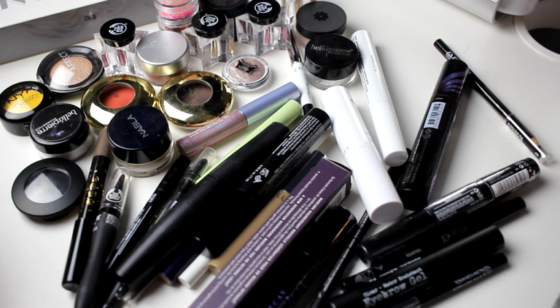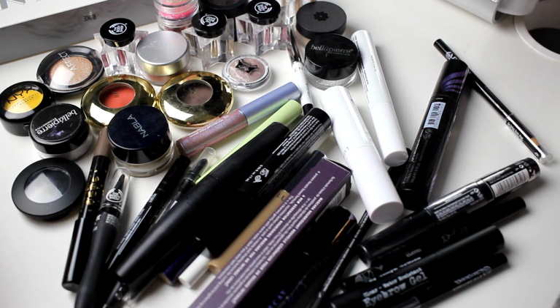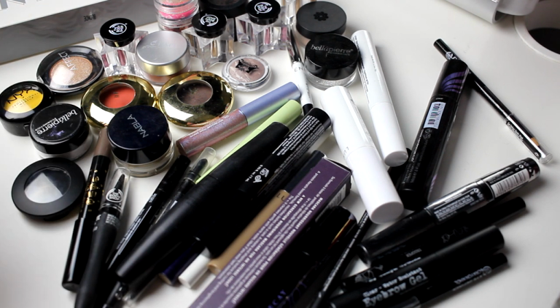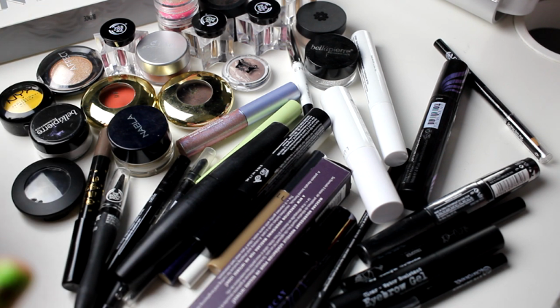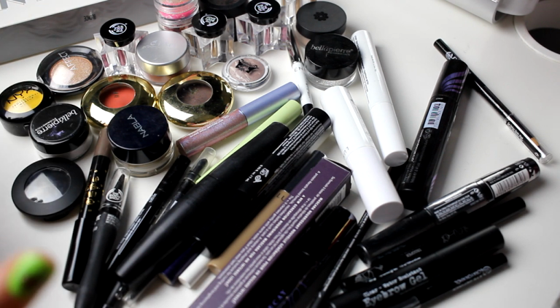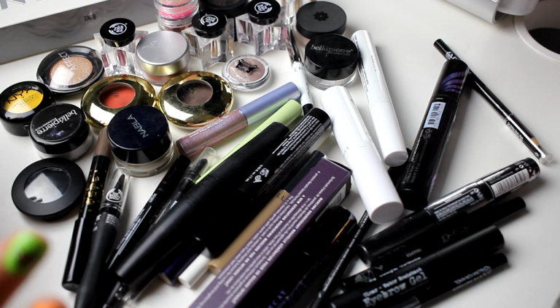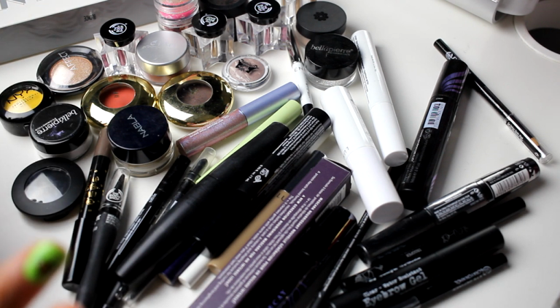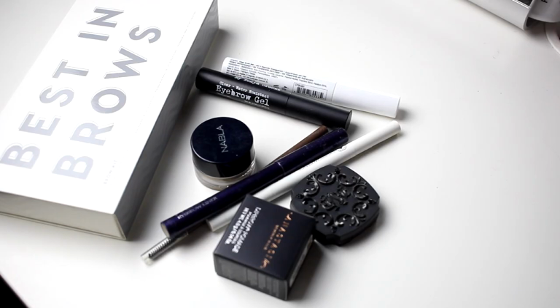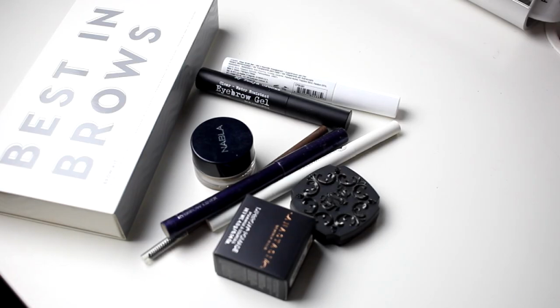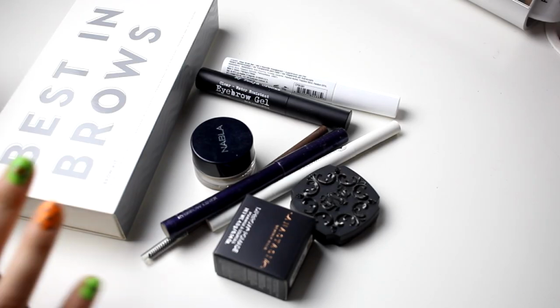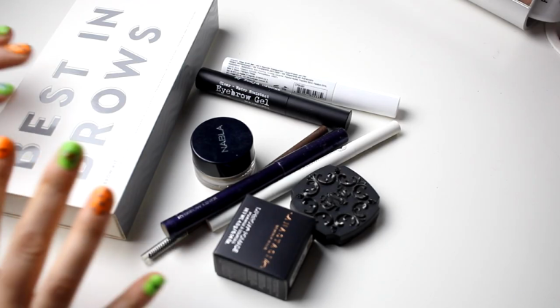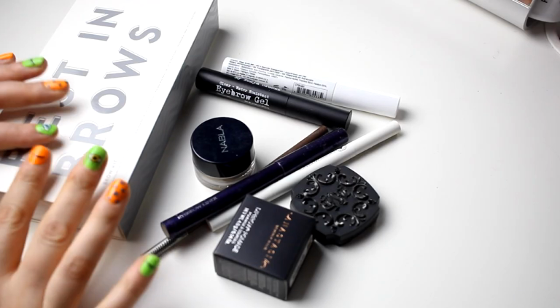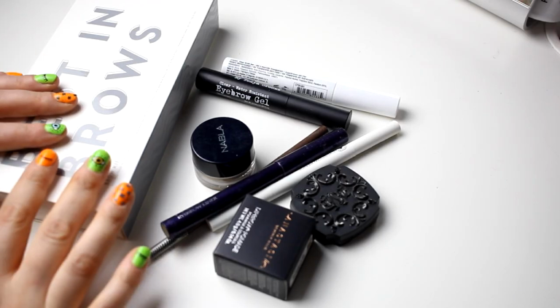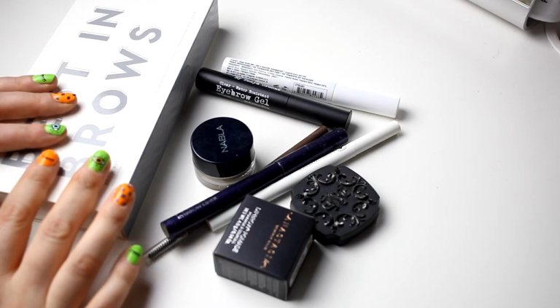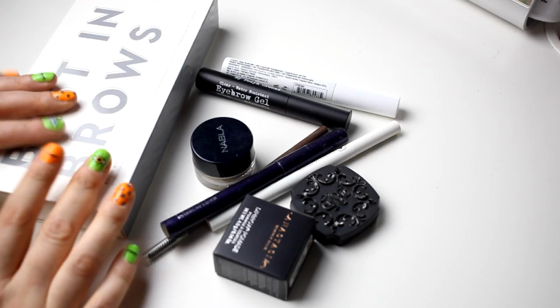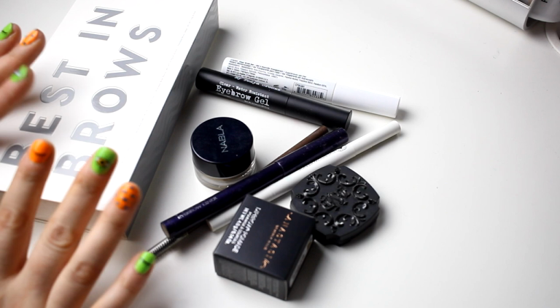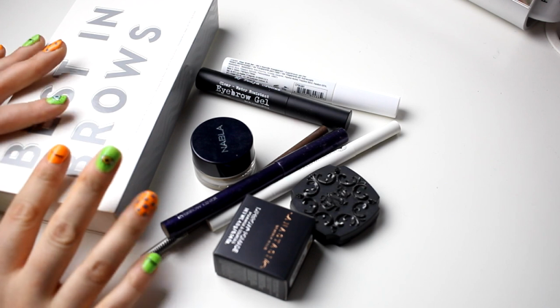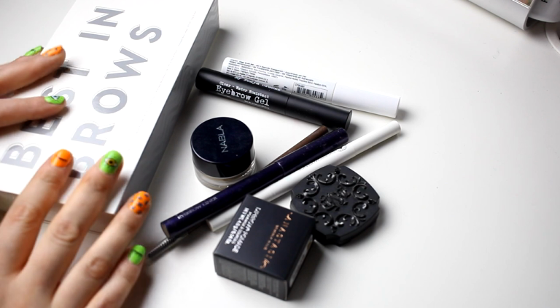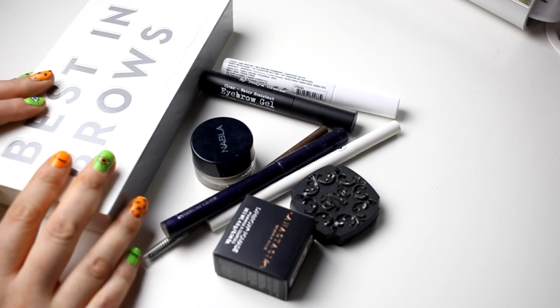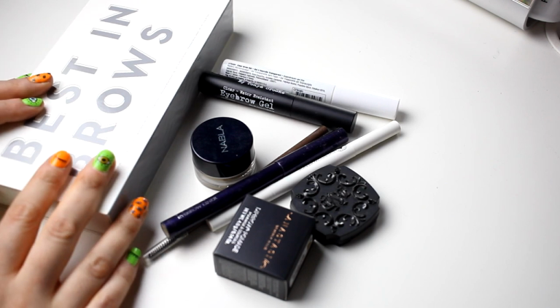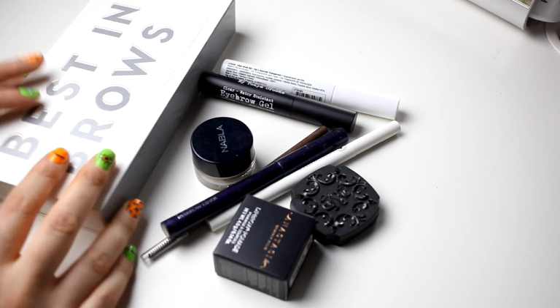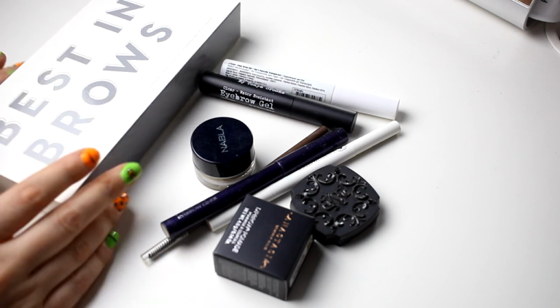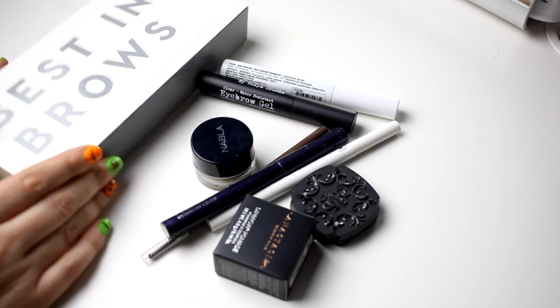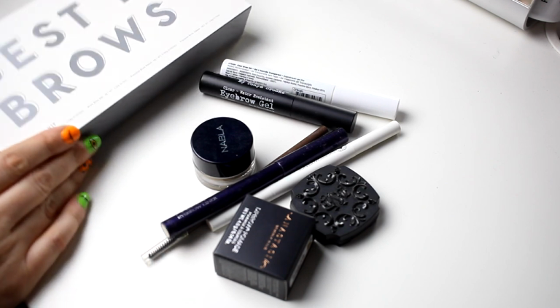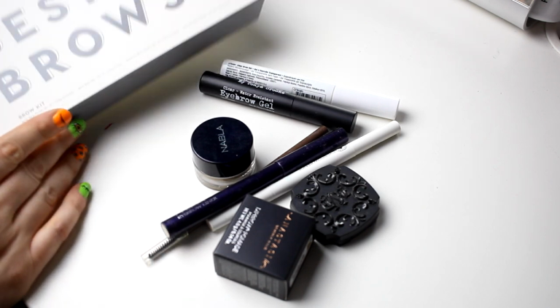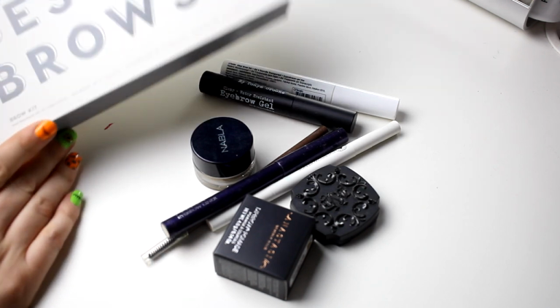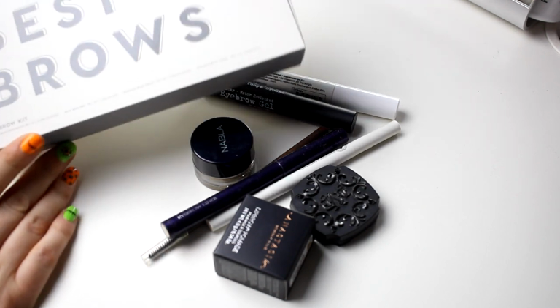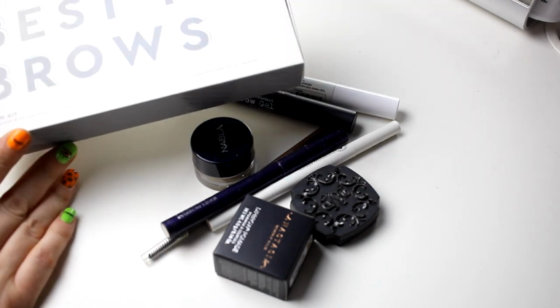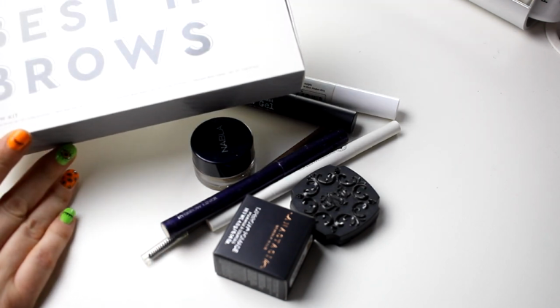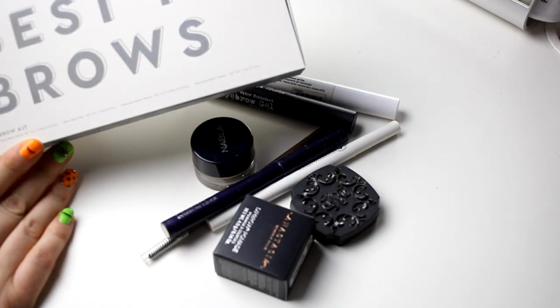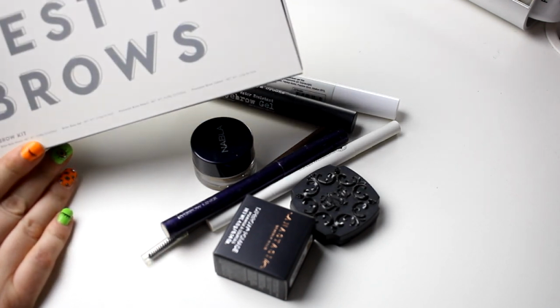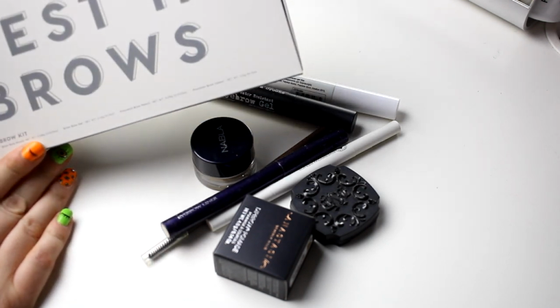We start with eyebrow things. I really hope that this is good. So this is my eyebrow things and we can start with this big one.